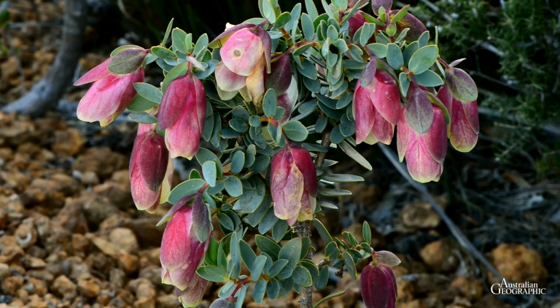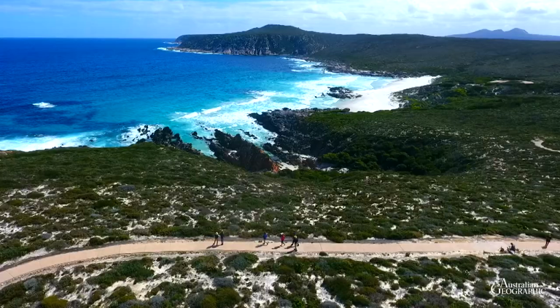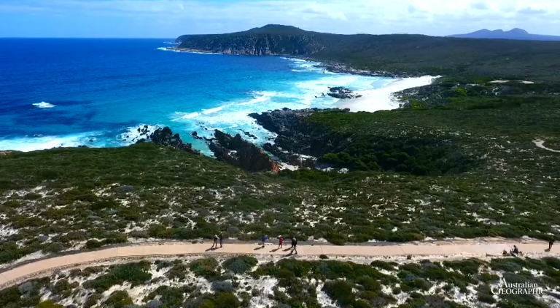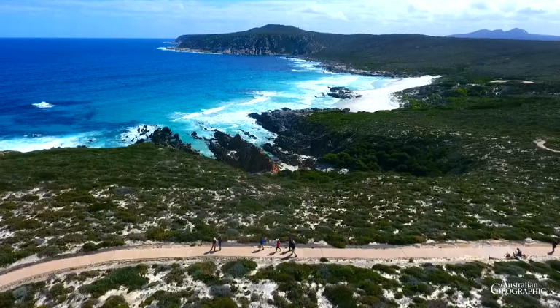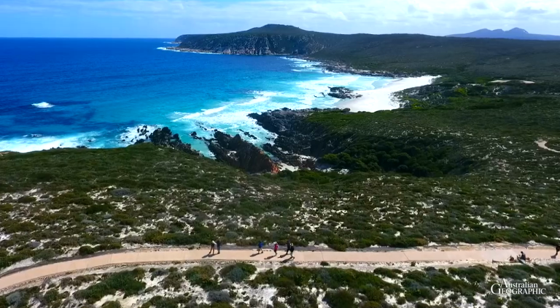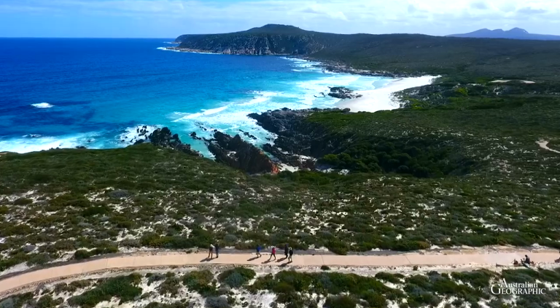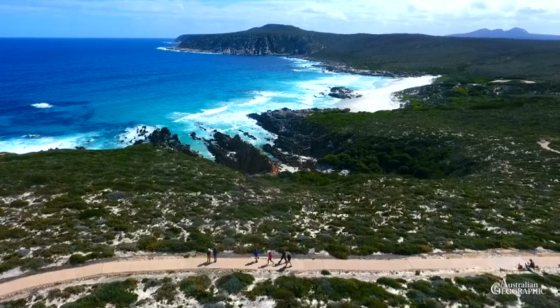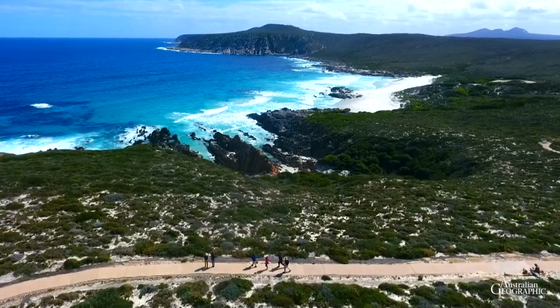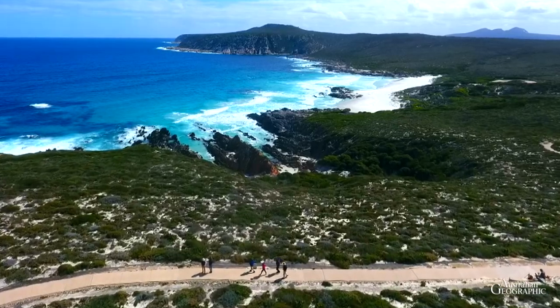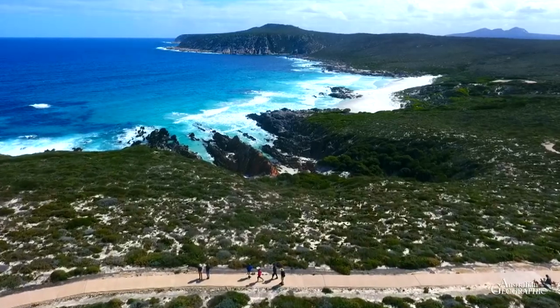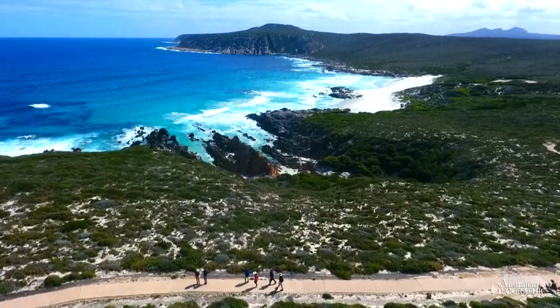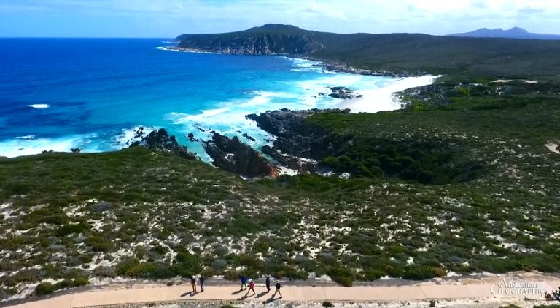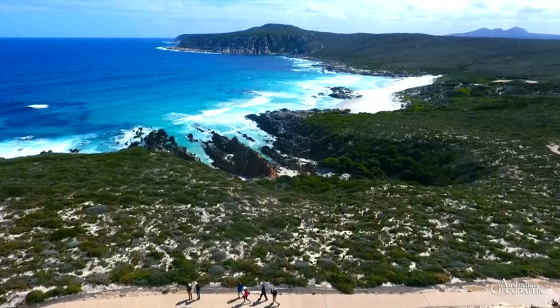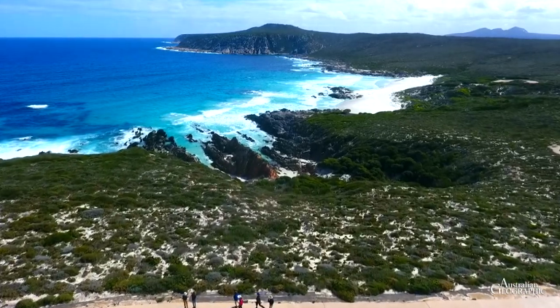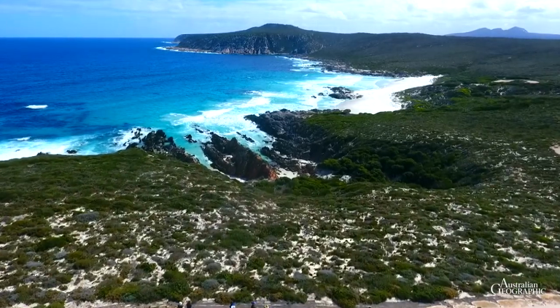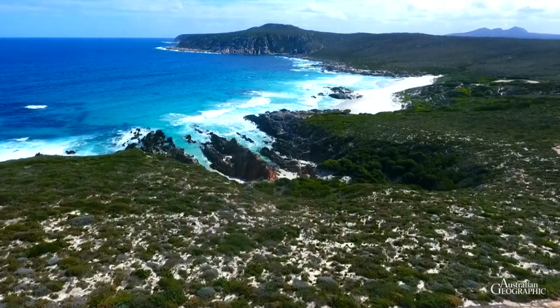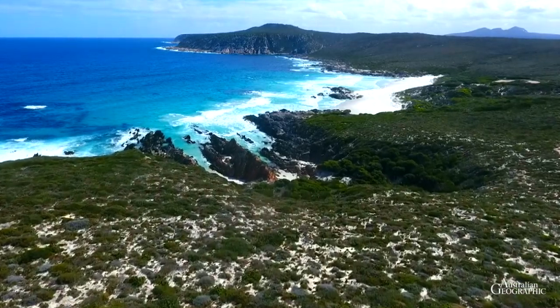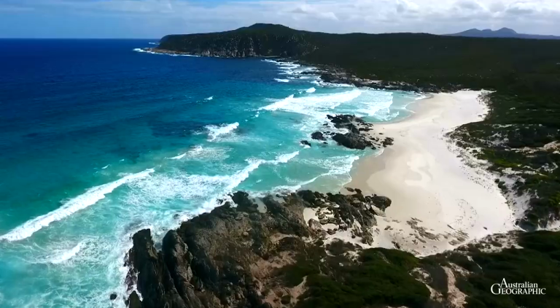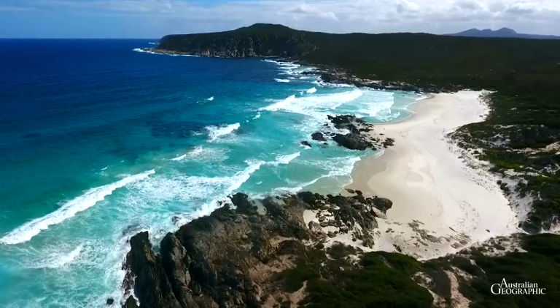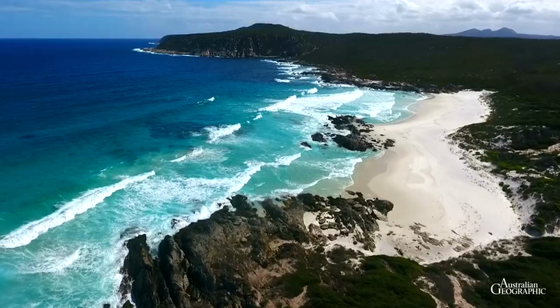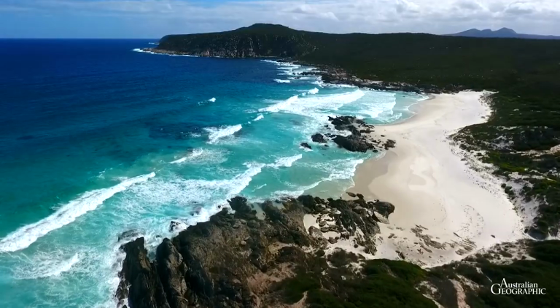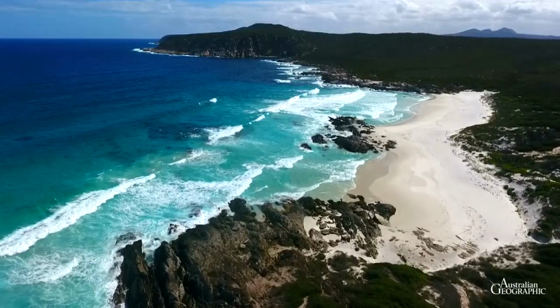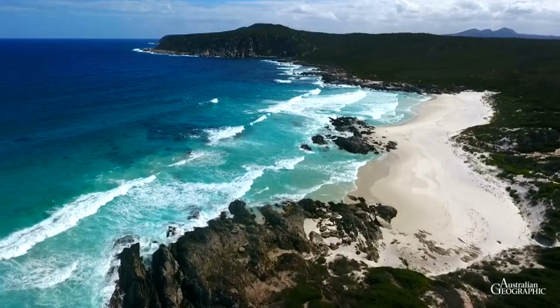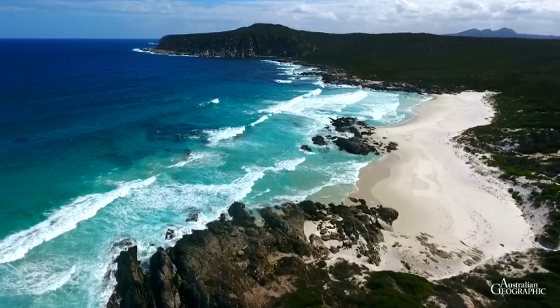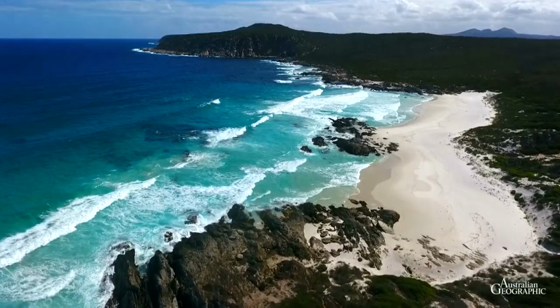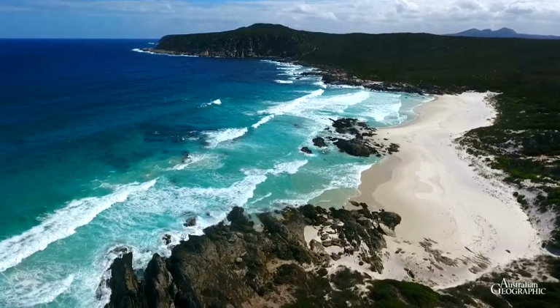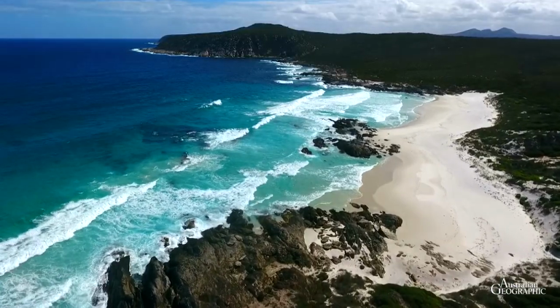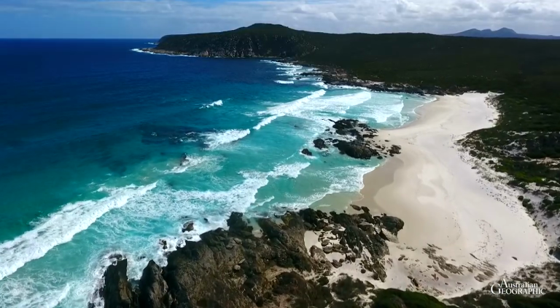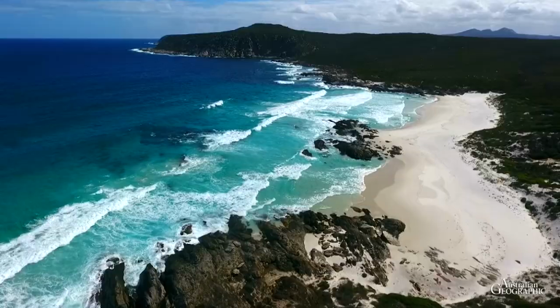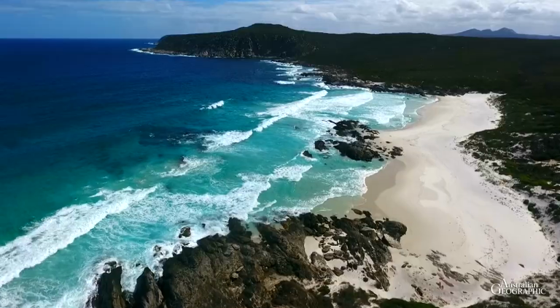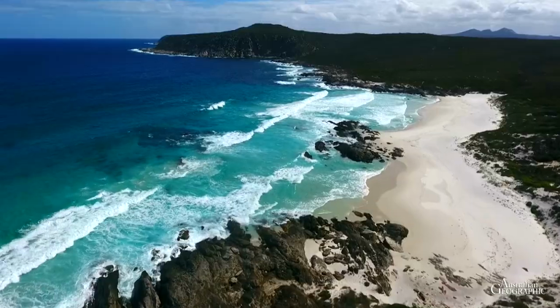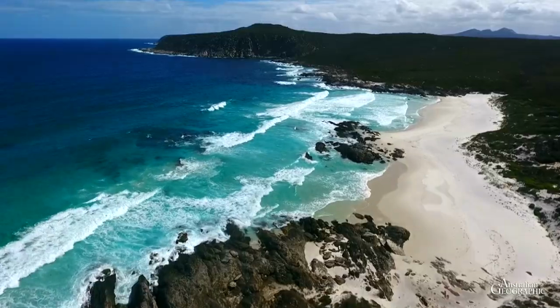Cave Point, not far from East Mount Barren, is a scenic jewel and reveals the rugged coastline of the park.